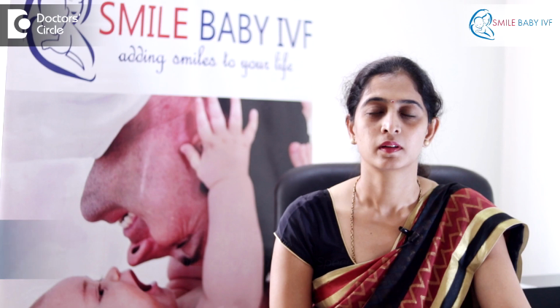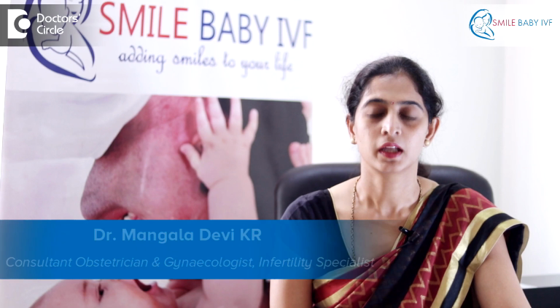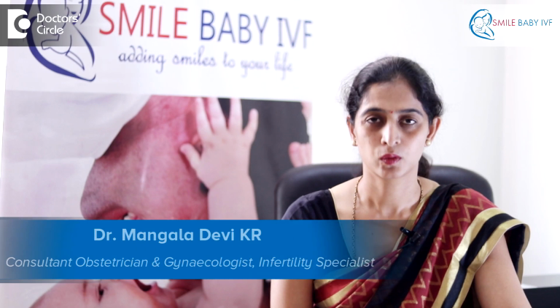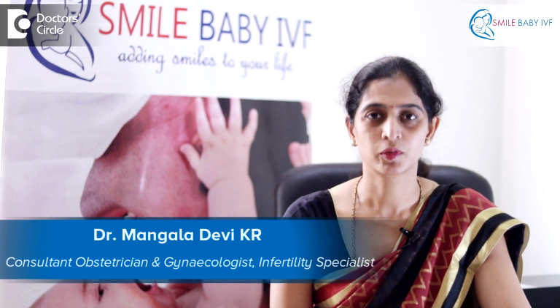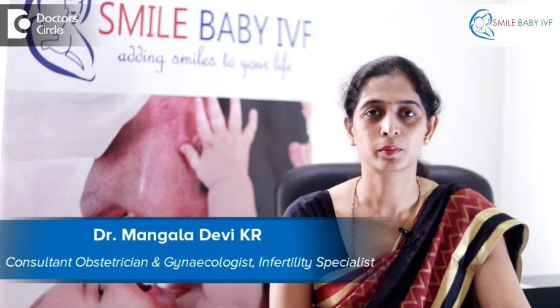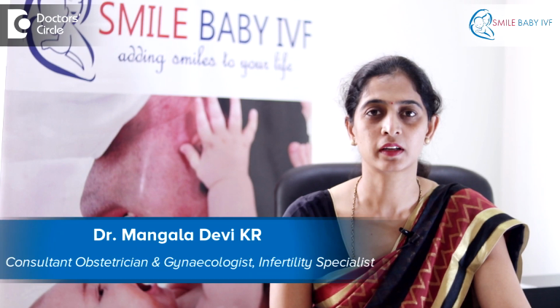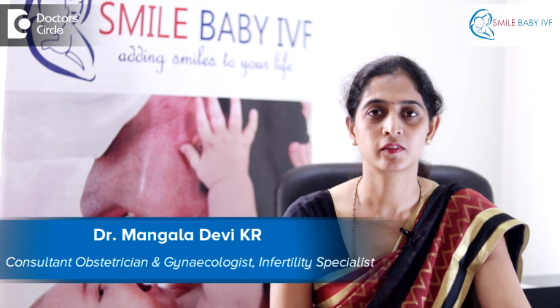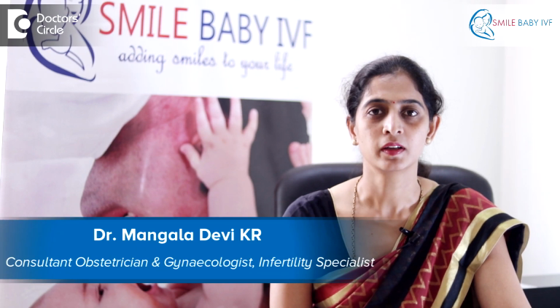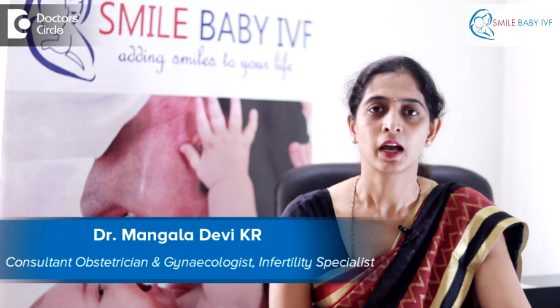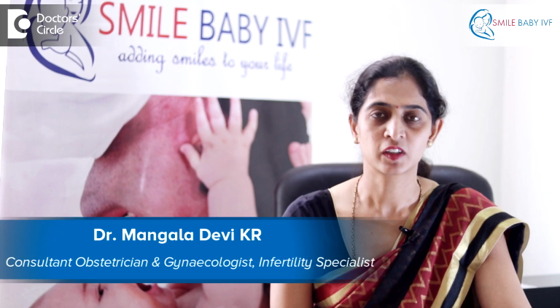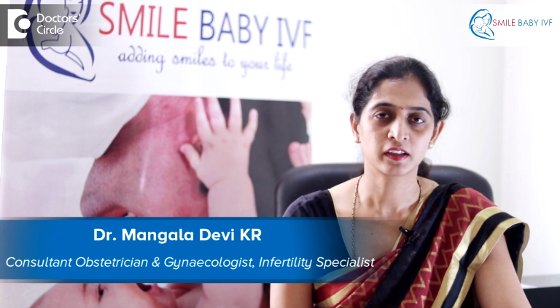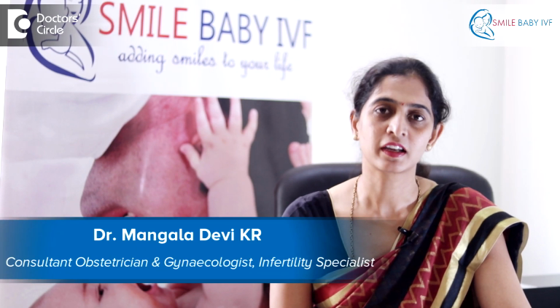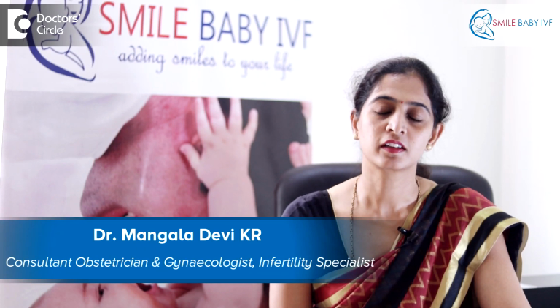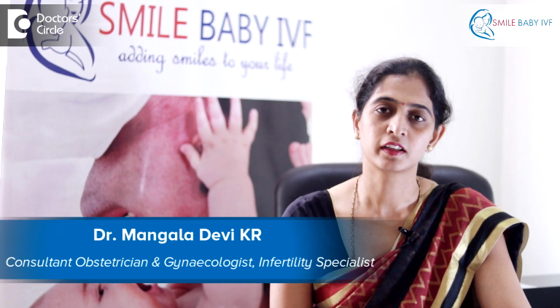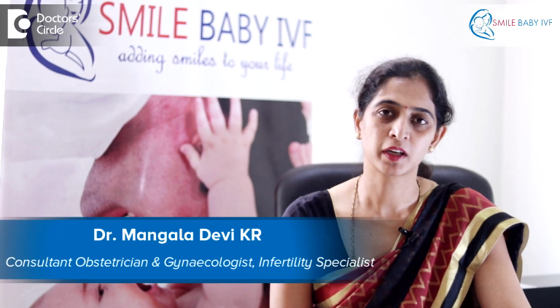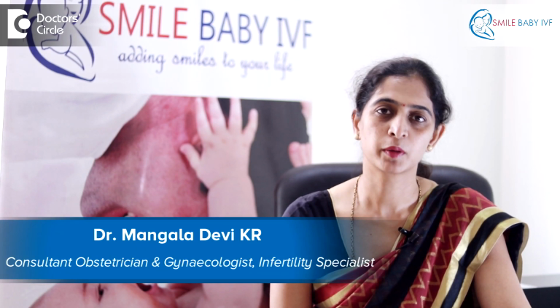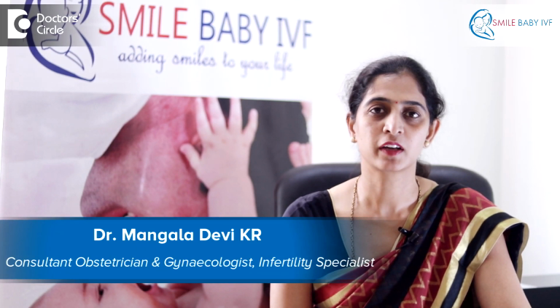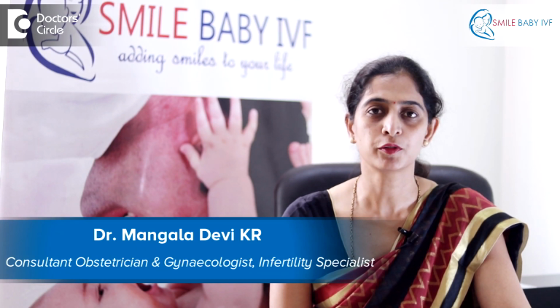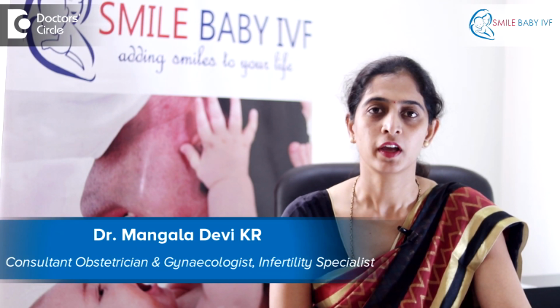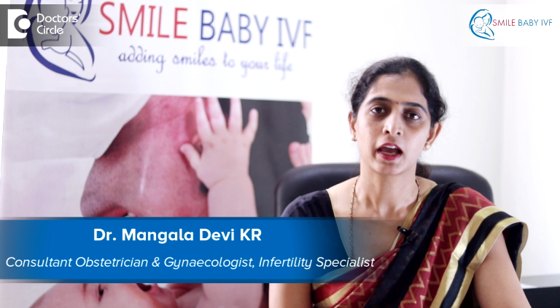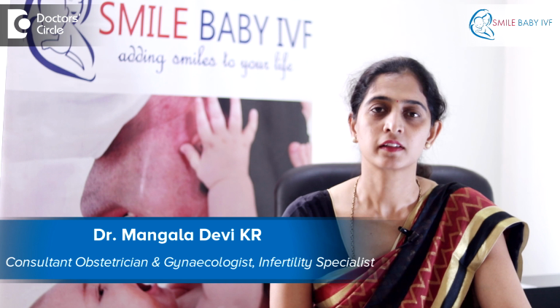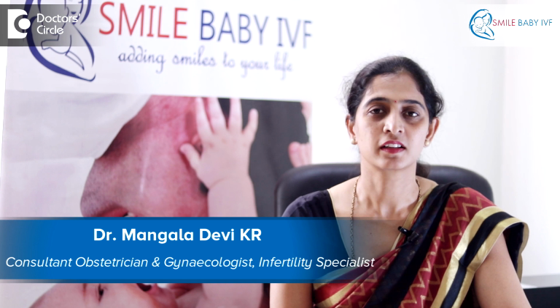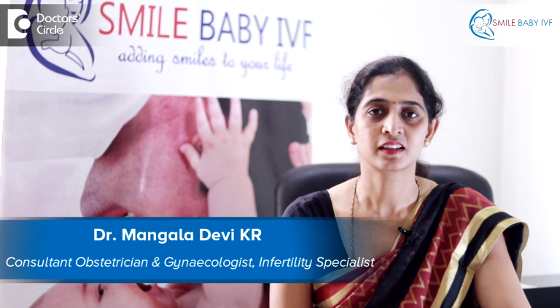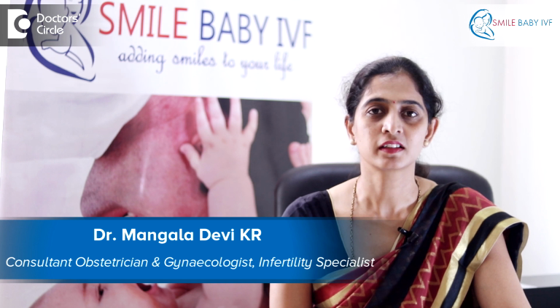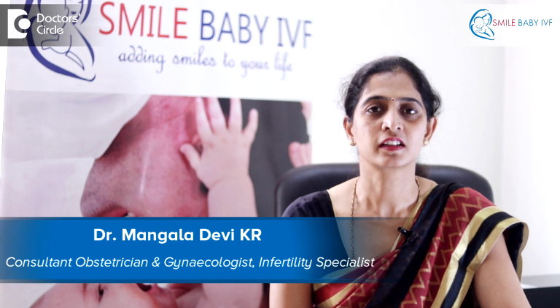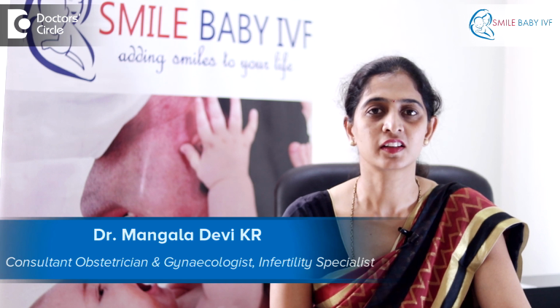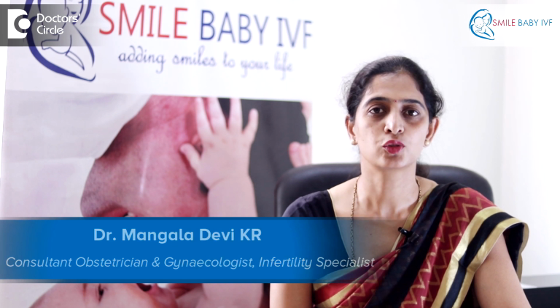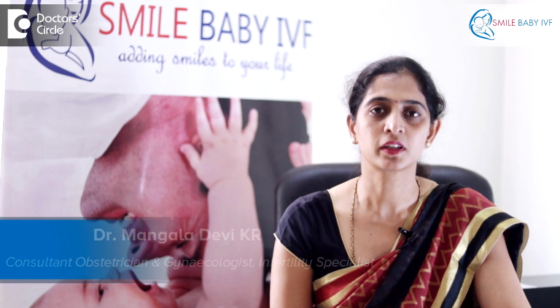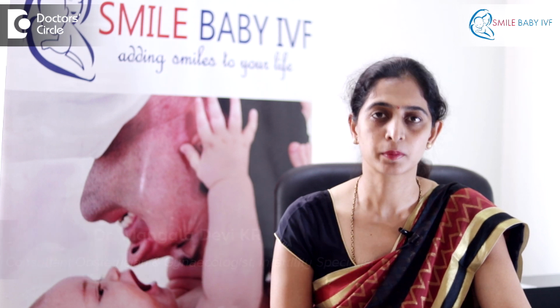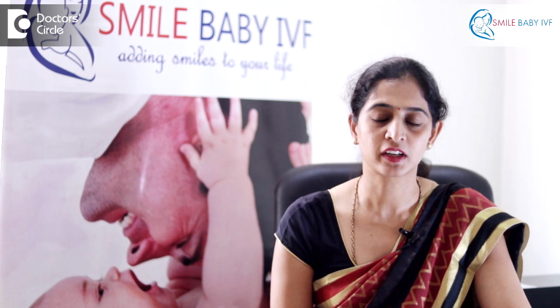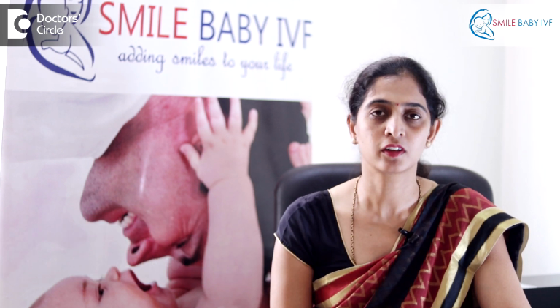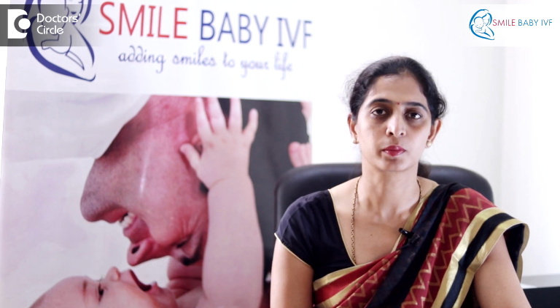Hello, I'm Dr. Mangla Devi. I'm the clinical director at Smile Baby IVF and the consultant at KC Raju Multi-Speciality Hospital.